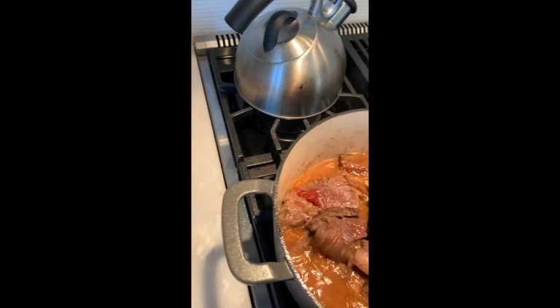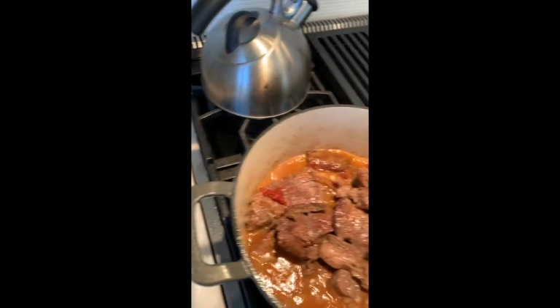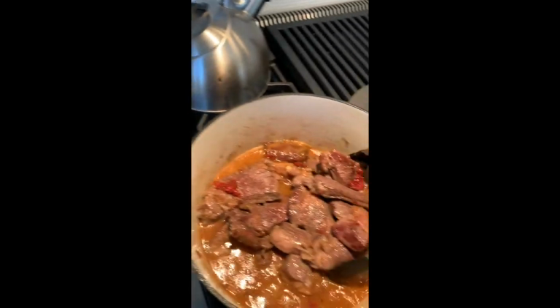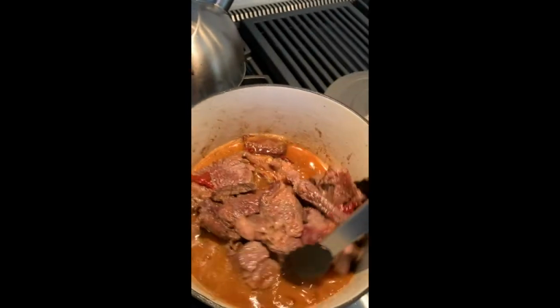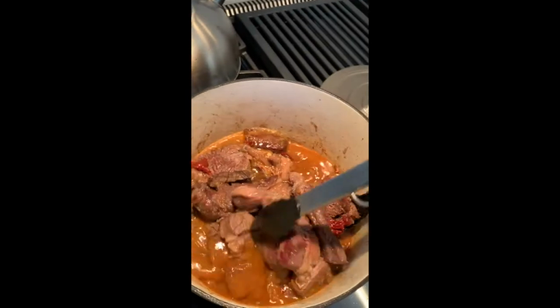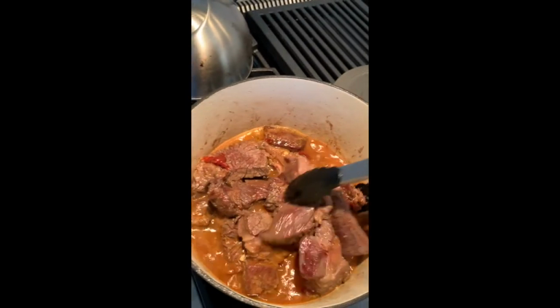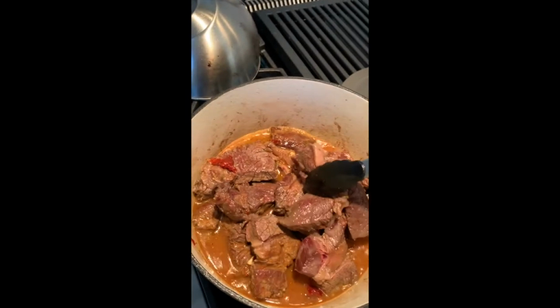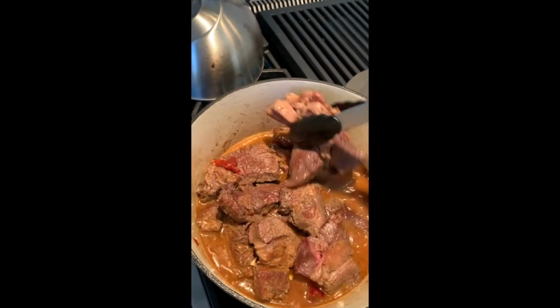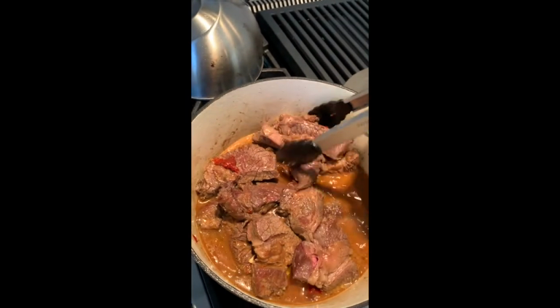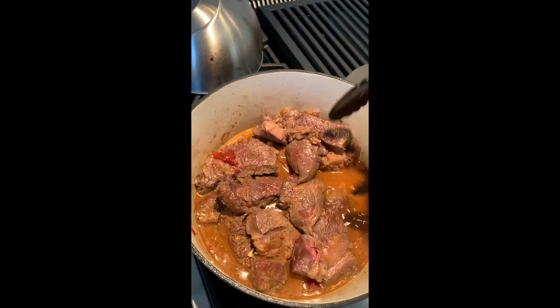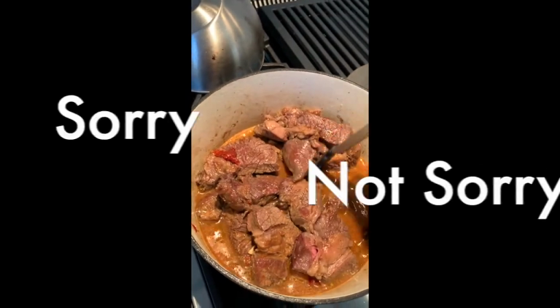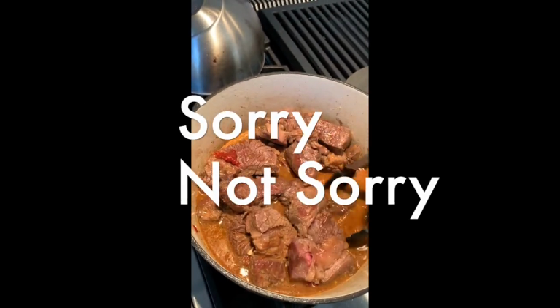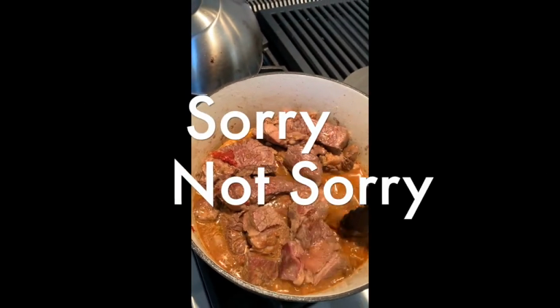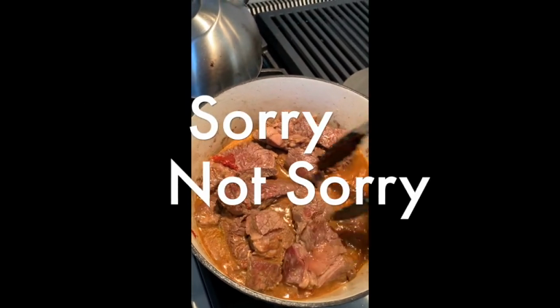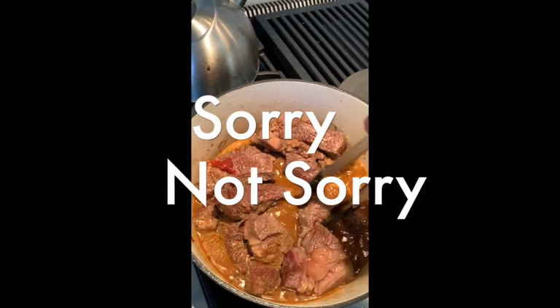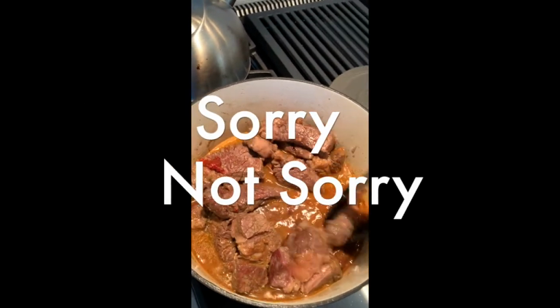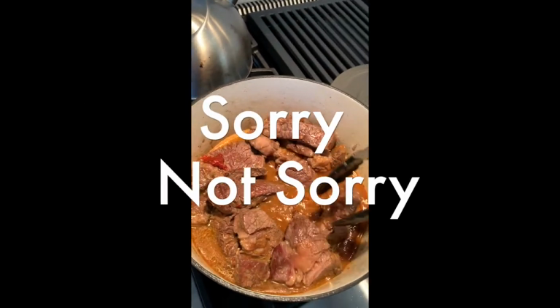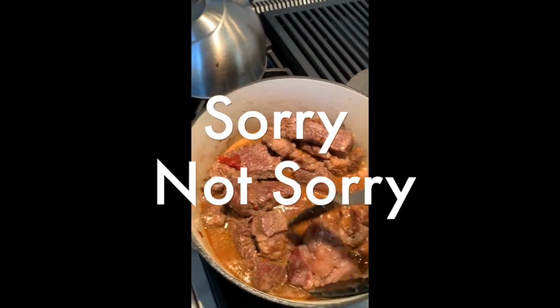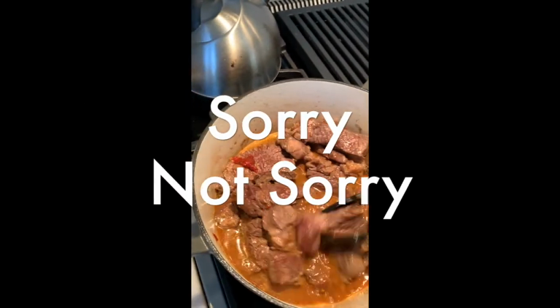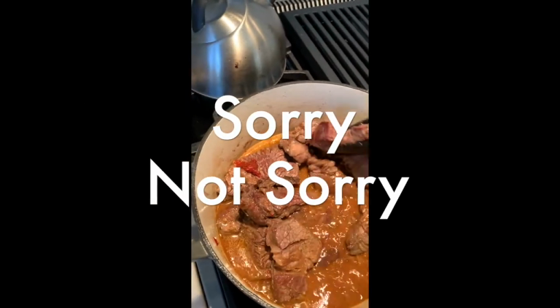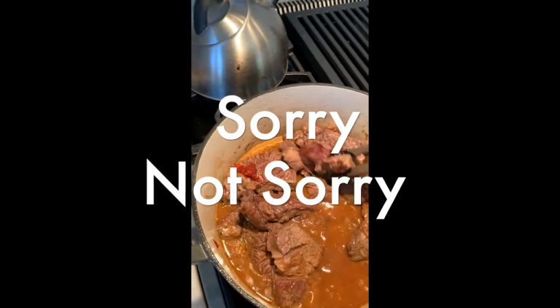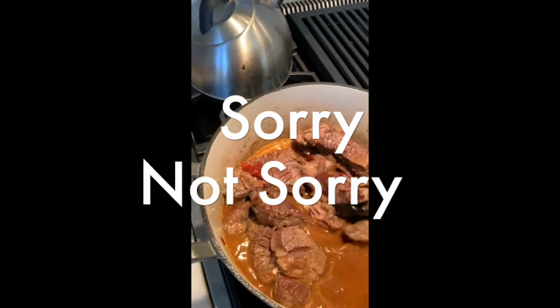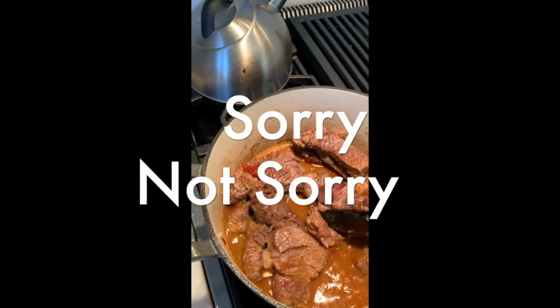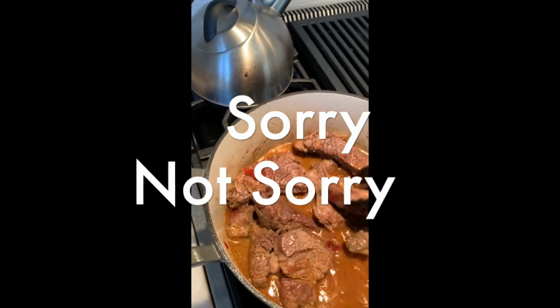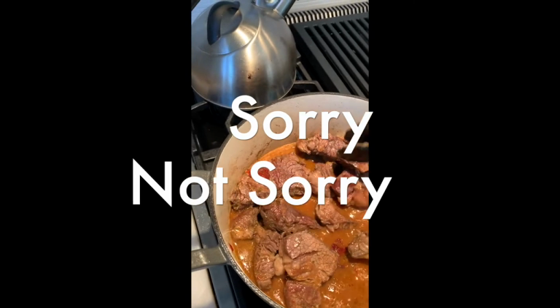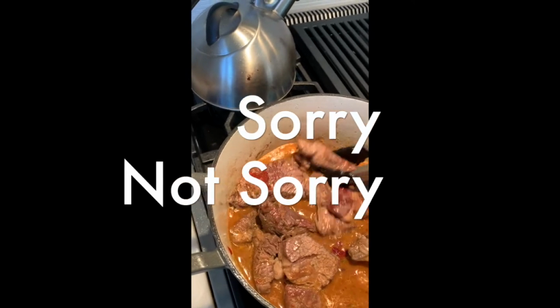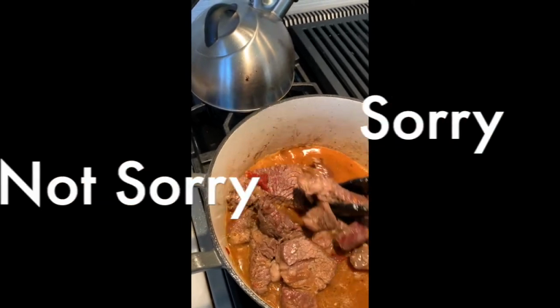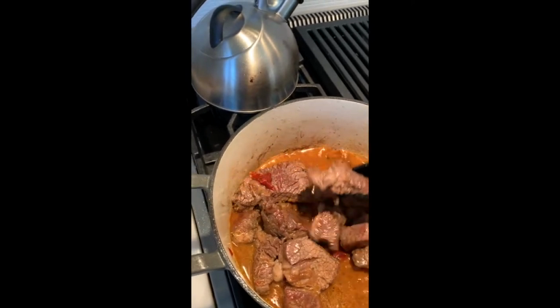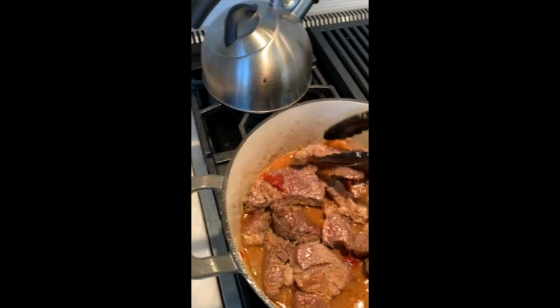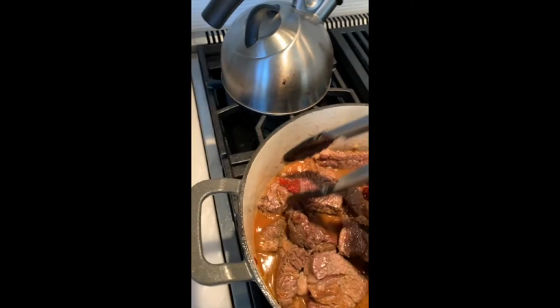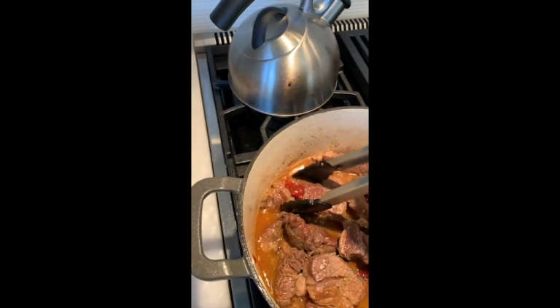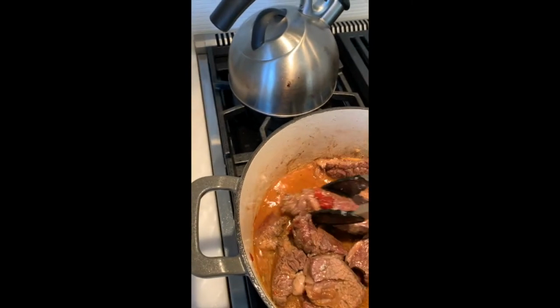Sorry for all those vegetarian and vegan people out there — I know there are a lot of my friends that are — but we're getting meaty tonight, baby.